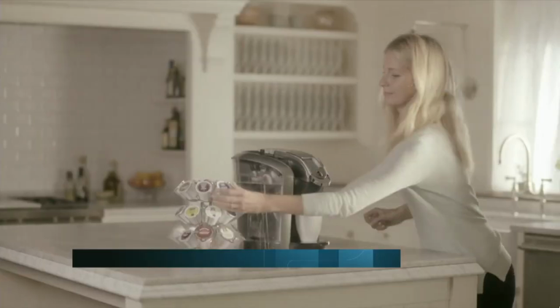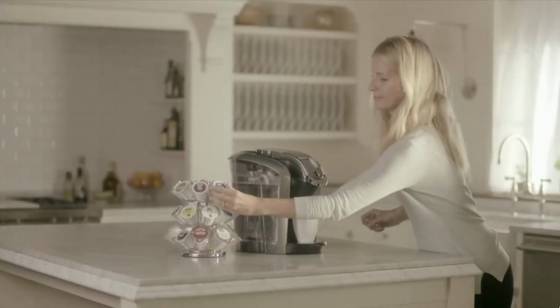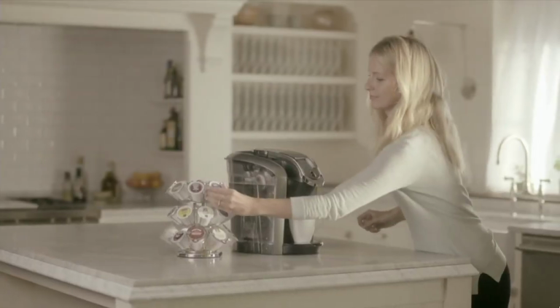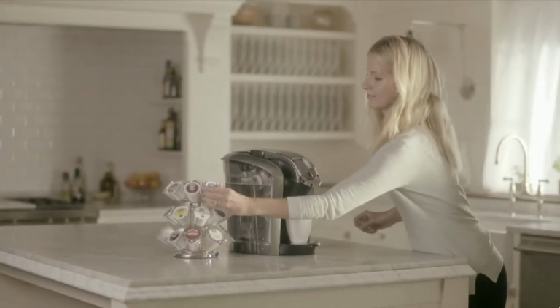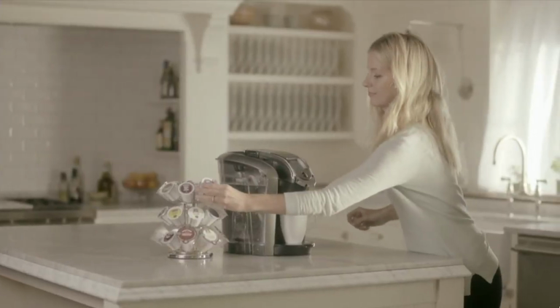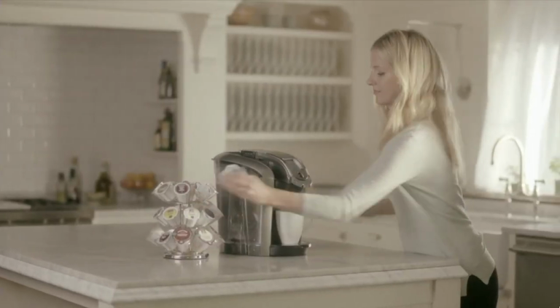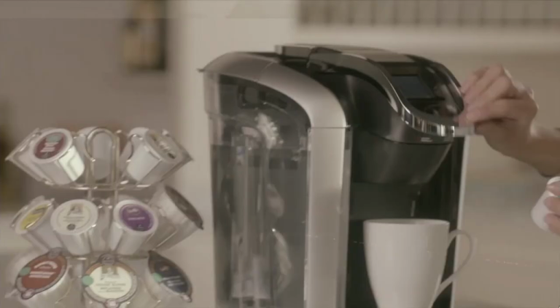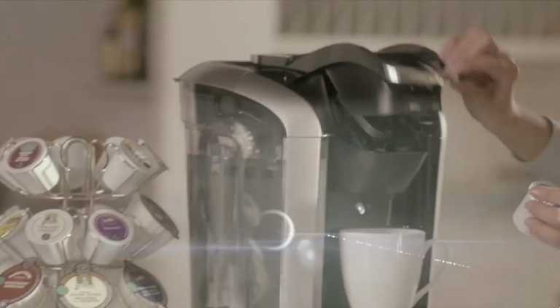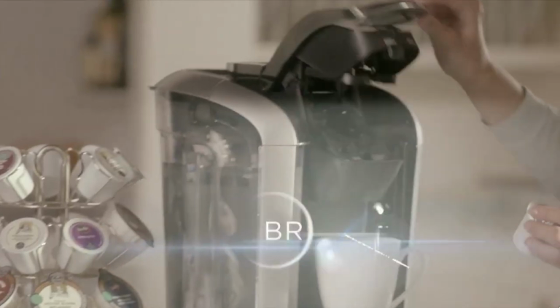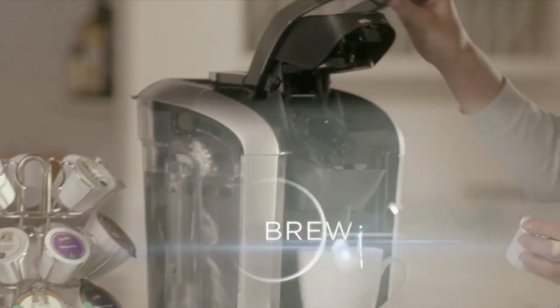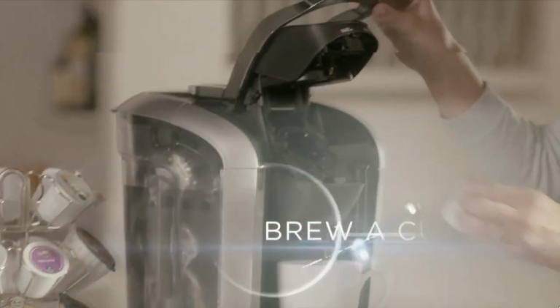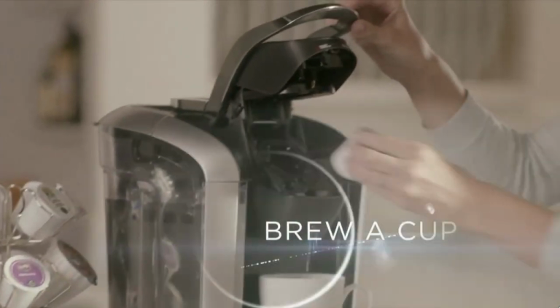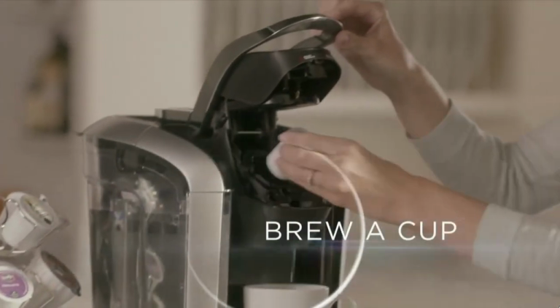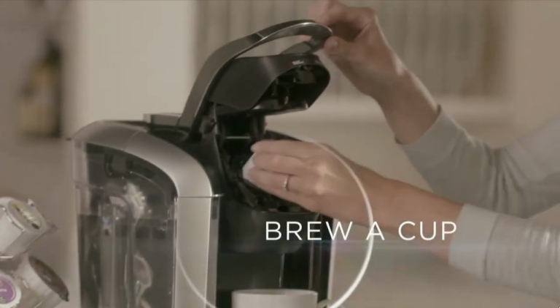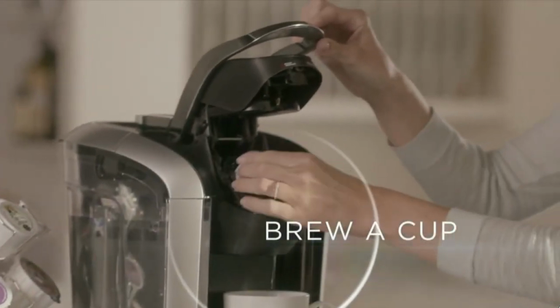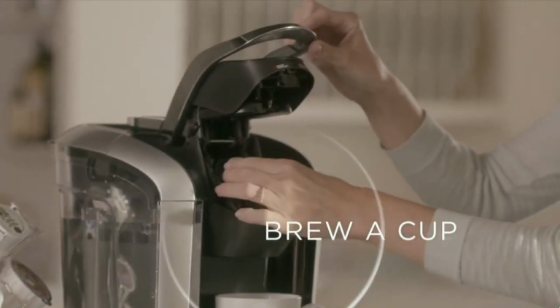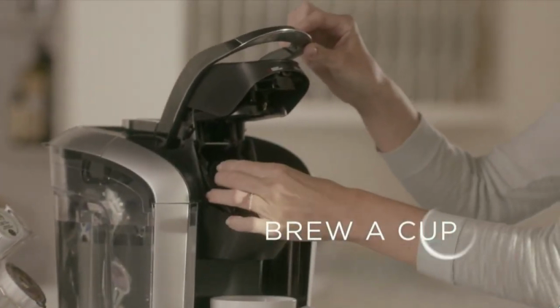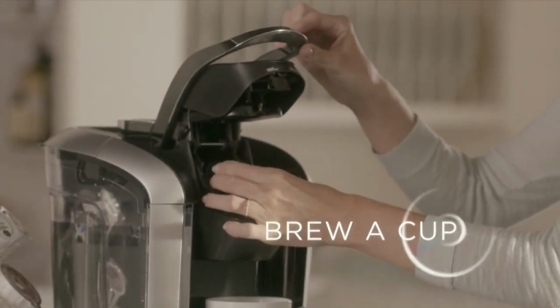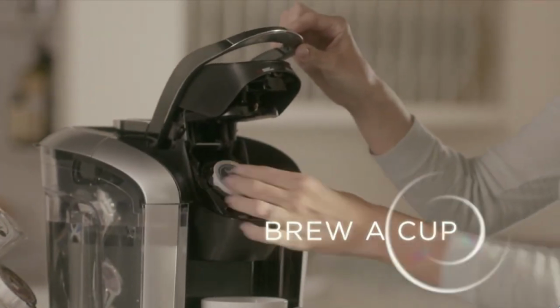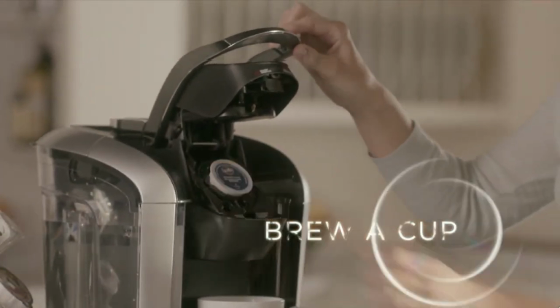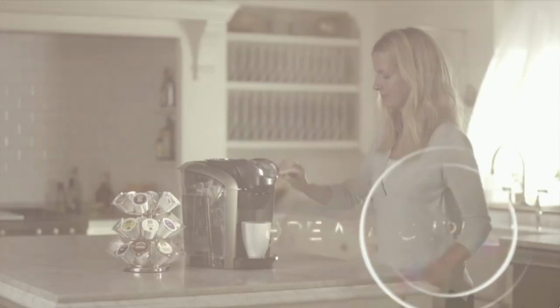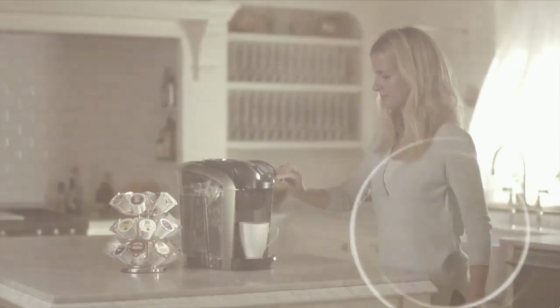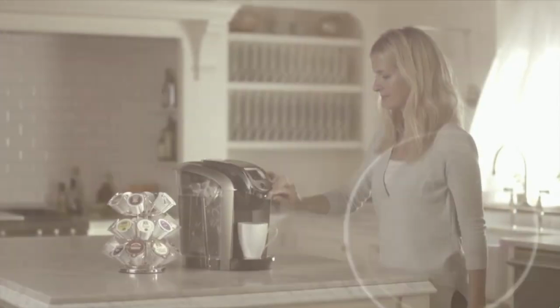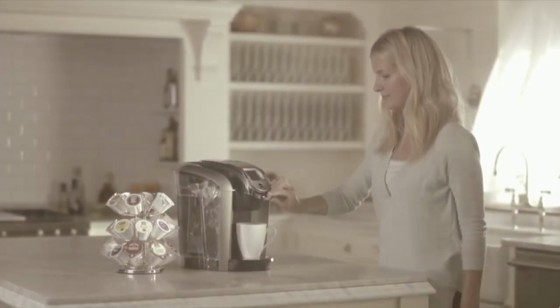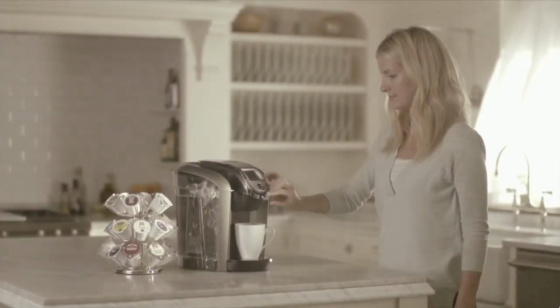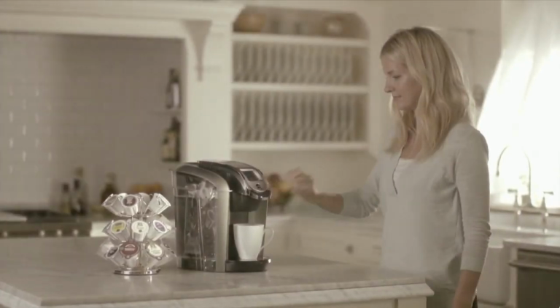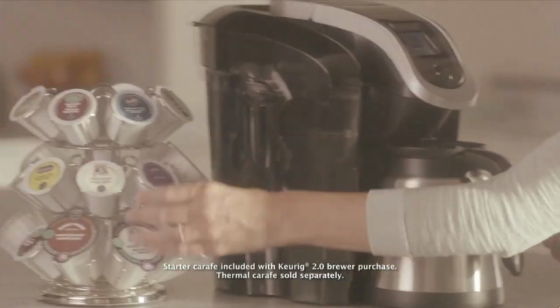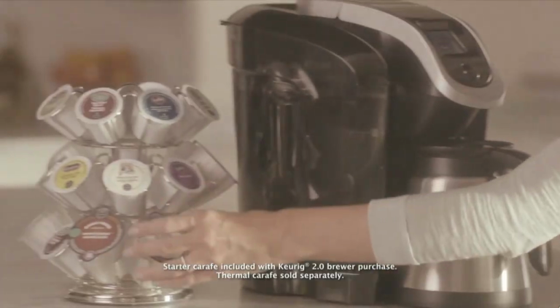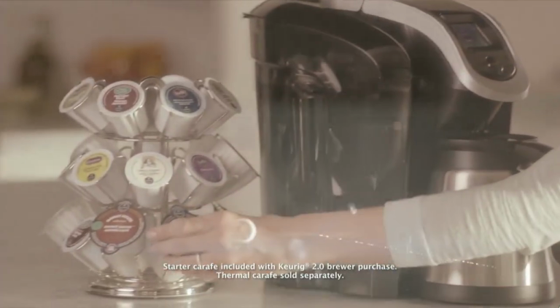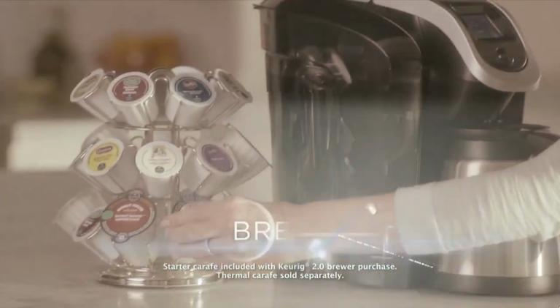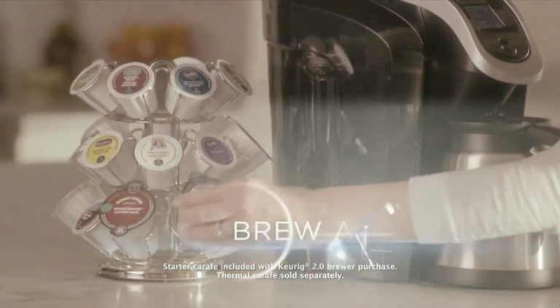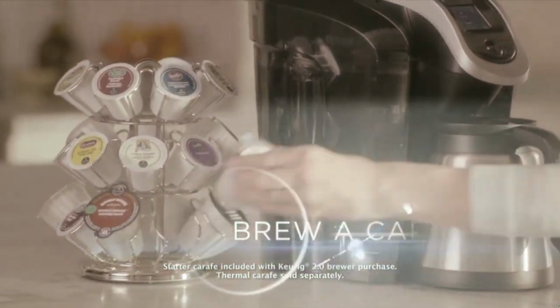The company that developed the K-cup, Keurig Green Mountain, pledges to have a fully recyclable product by 2020.